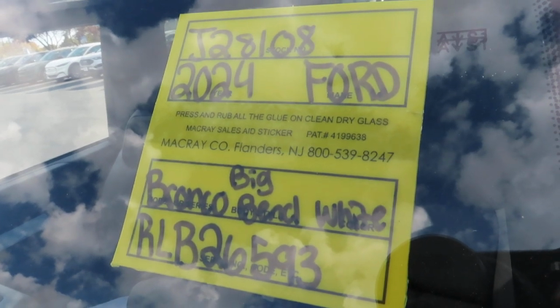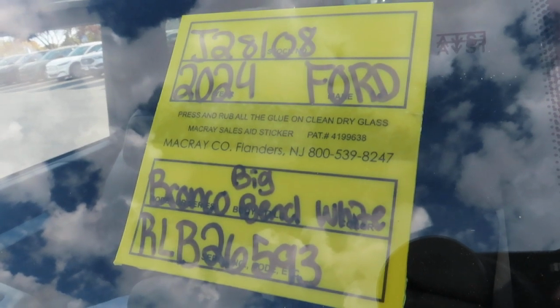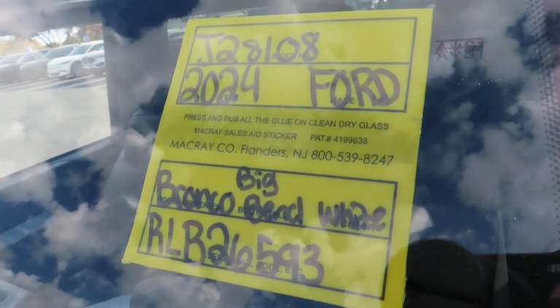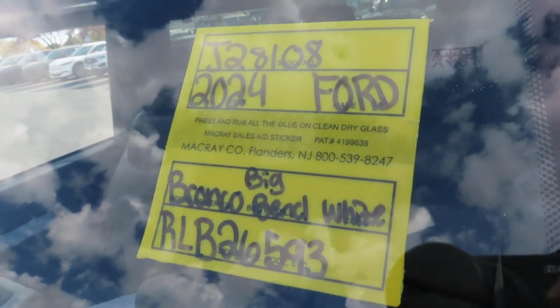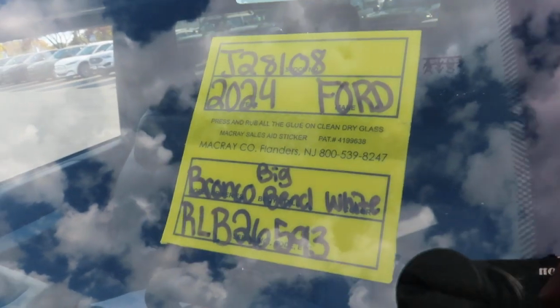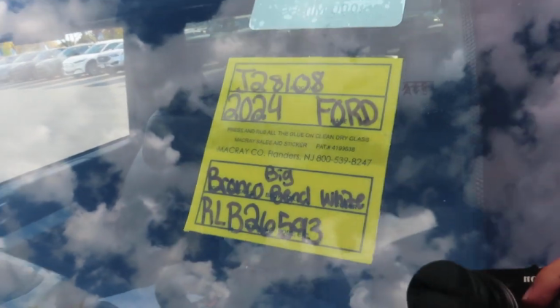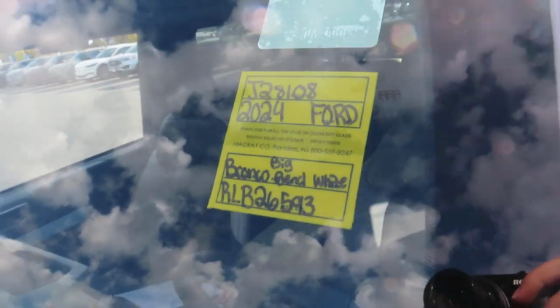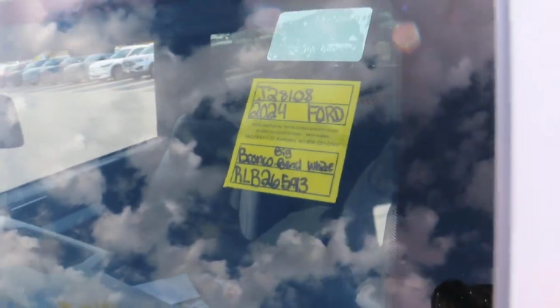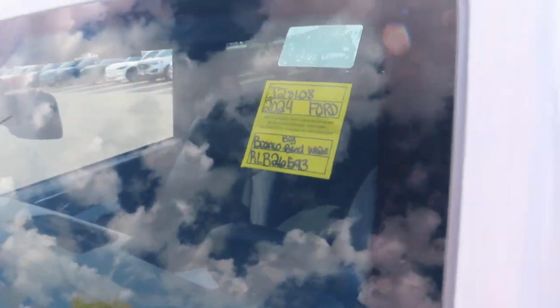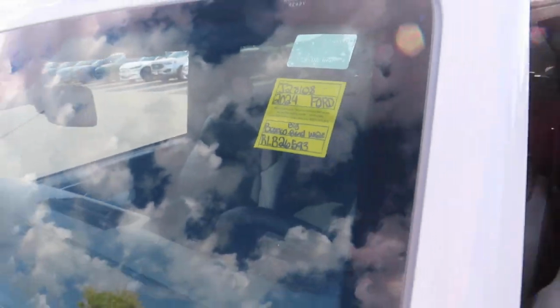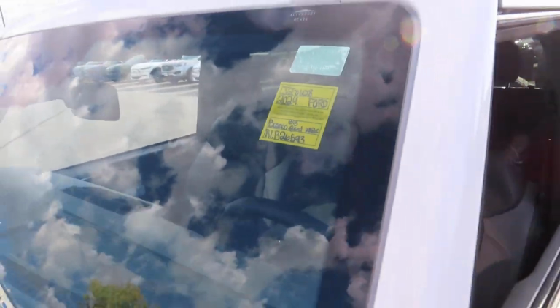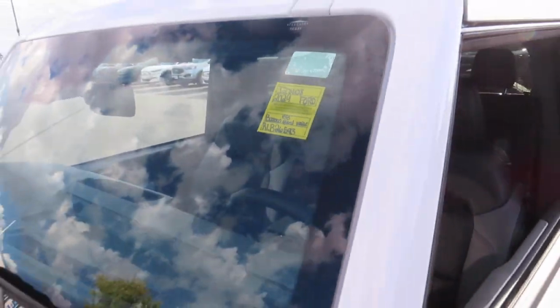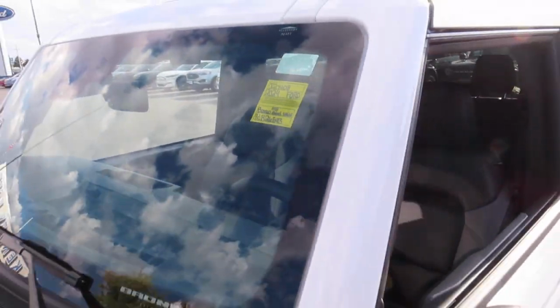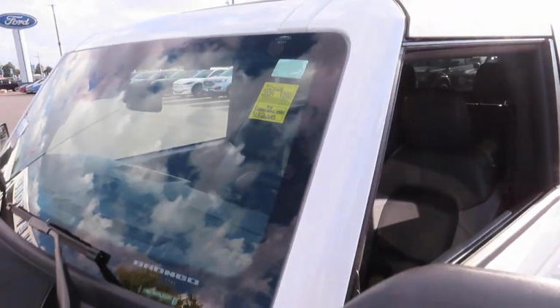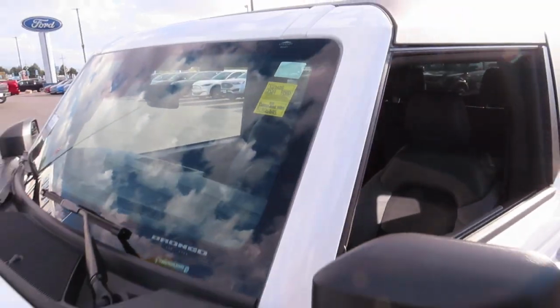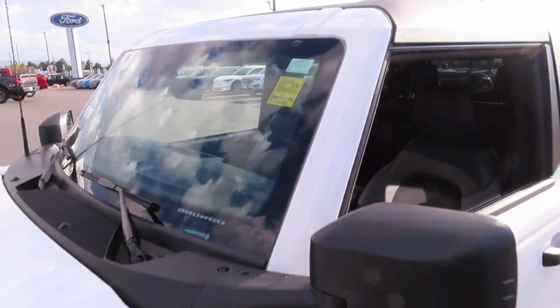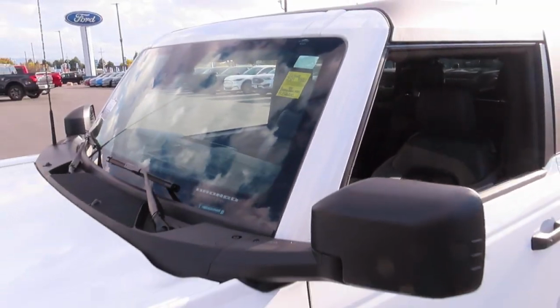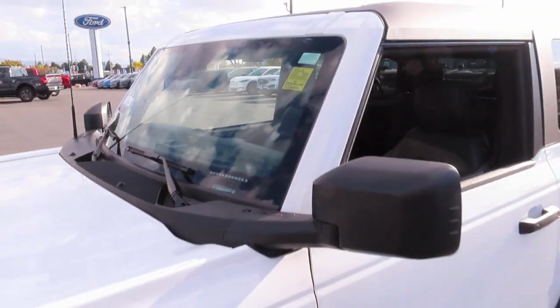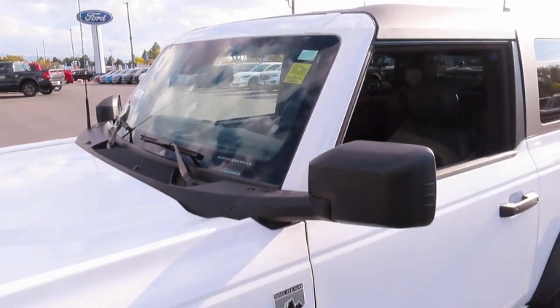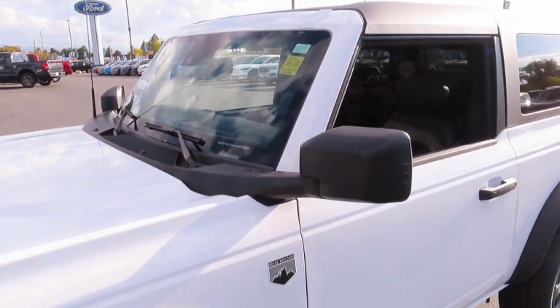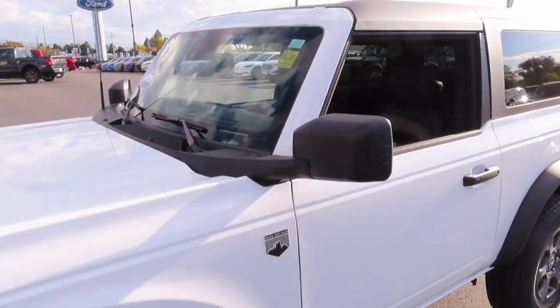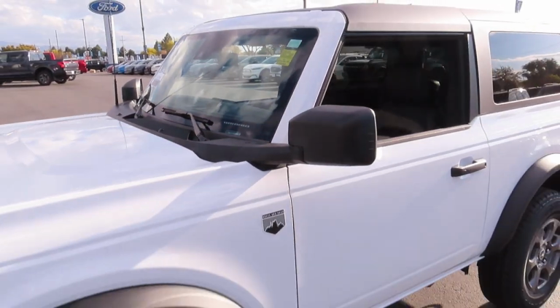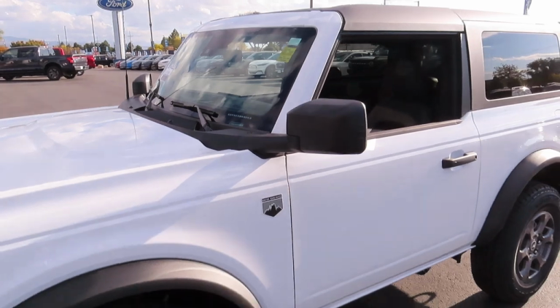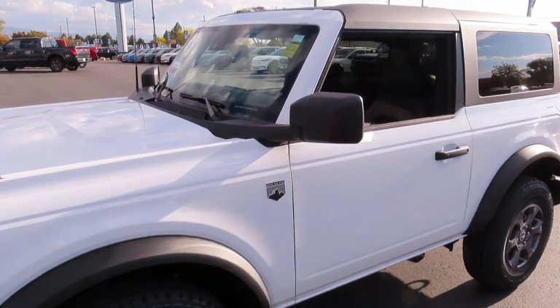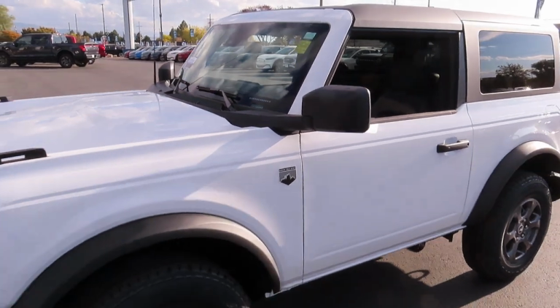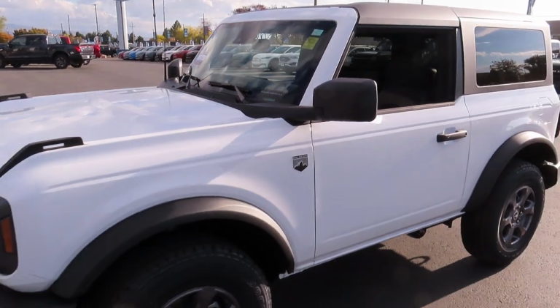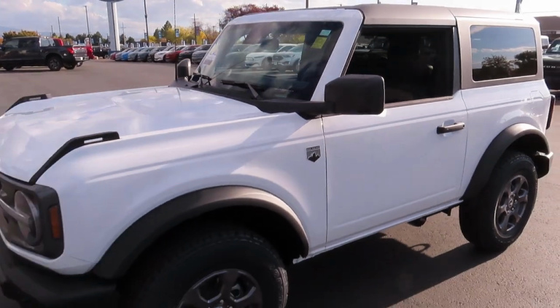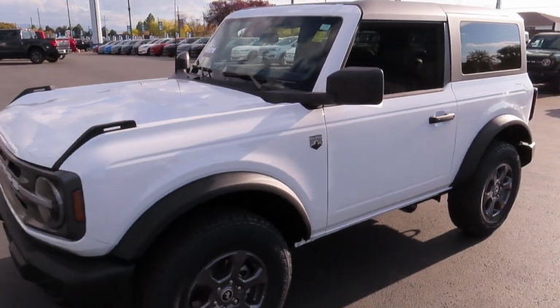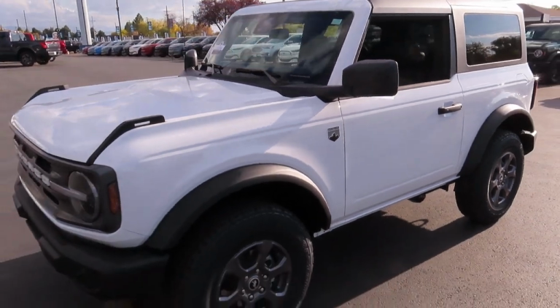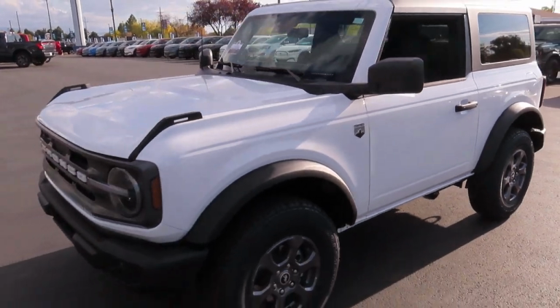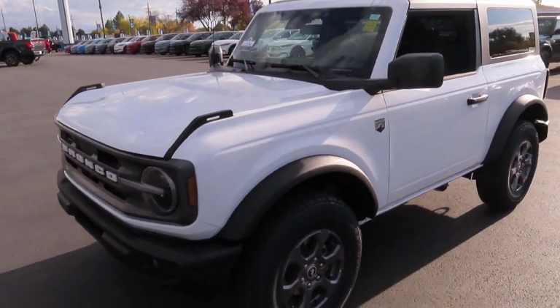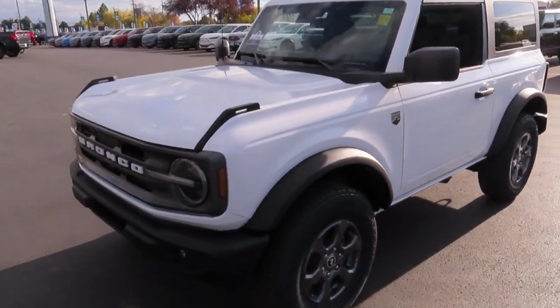Hello everybody and welcome back to Ed Kenley Ford. Today I'm going to show you this 2024 Bronco Big Bend.